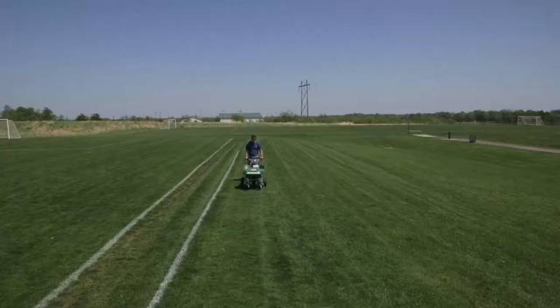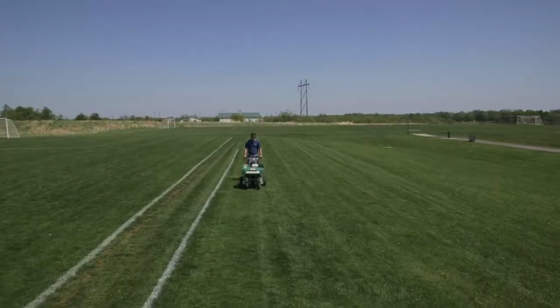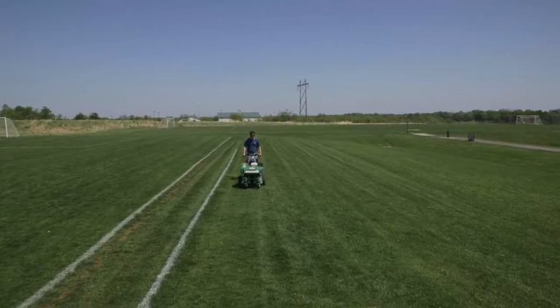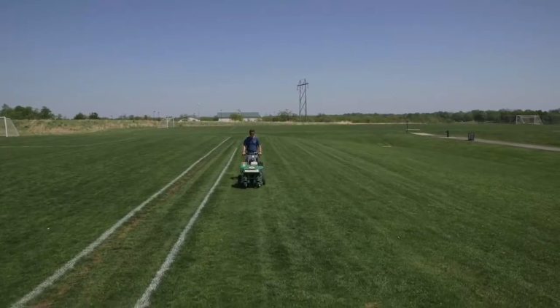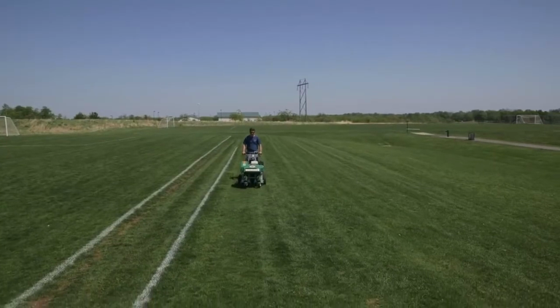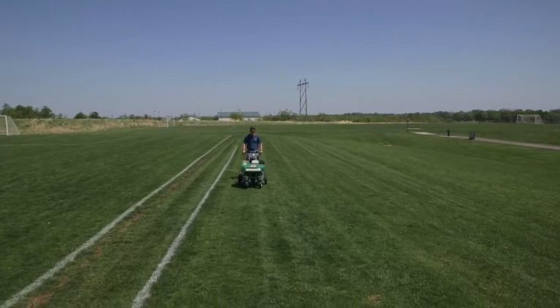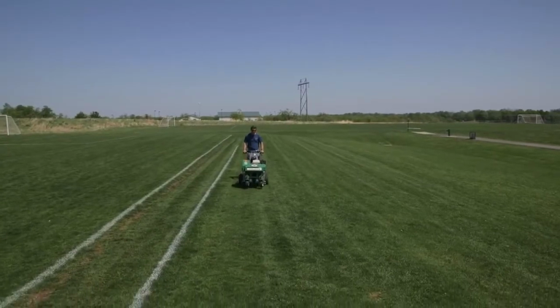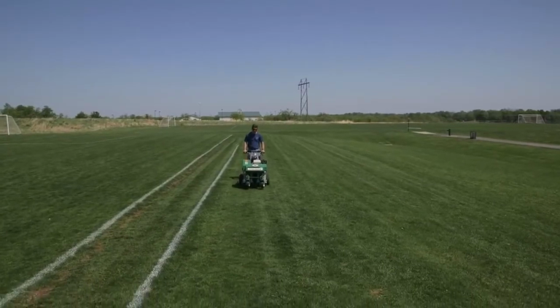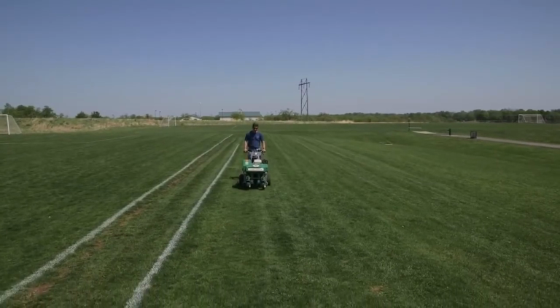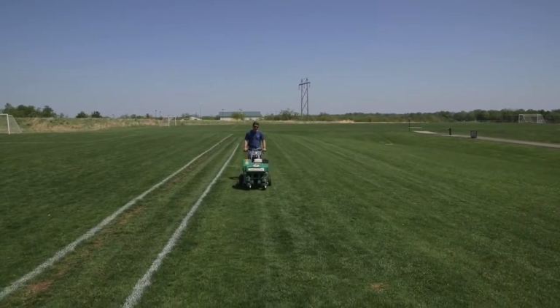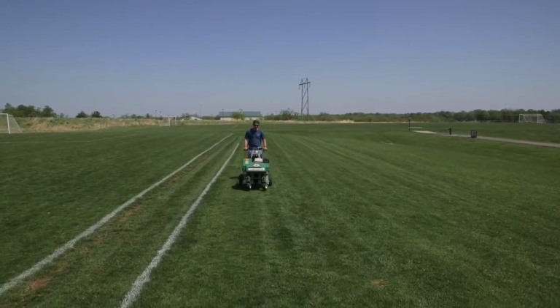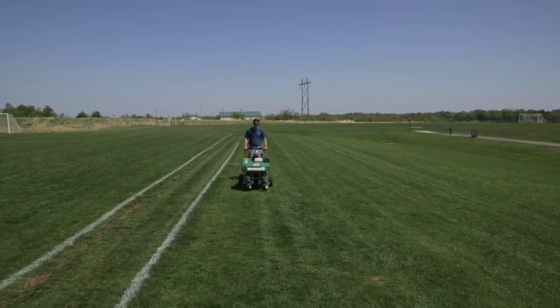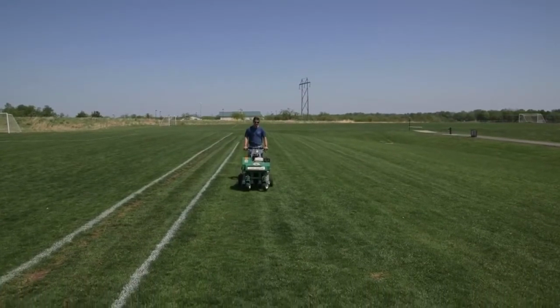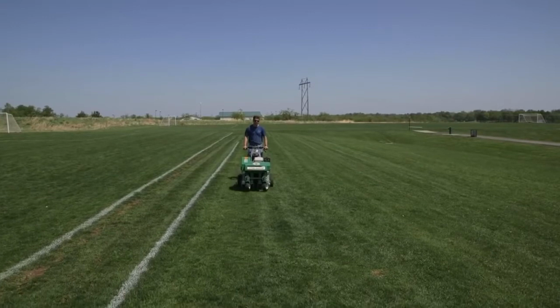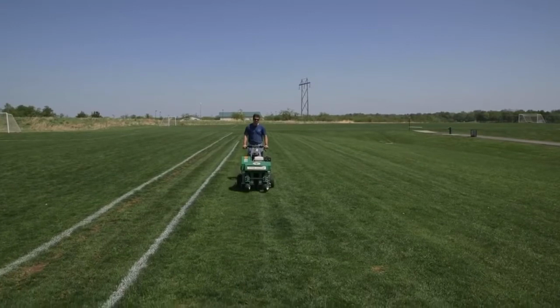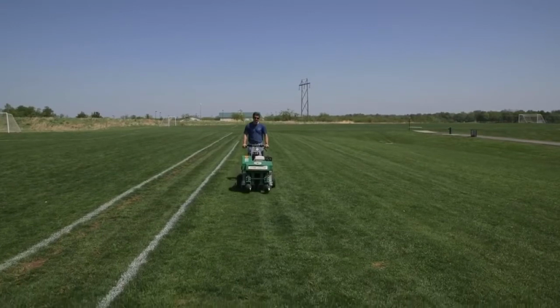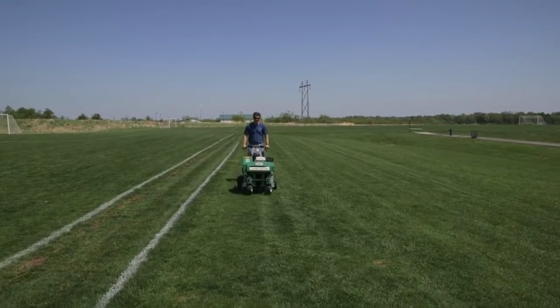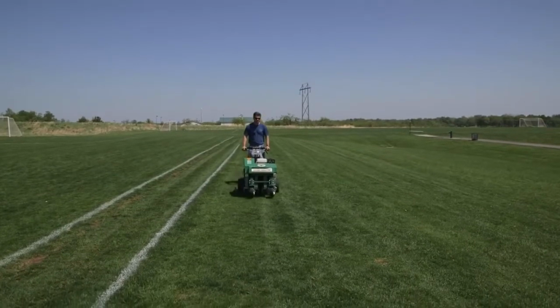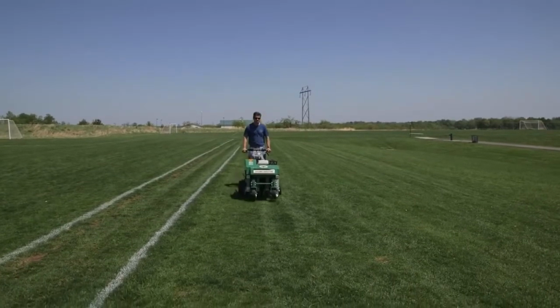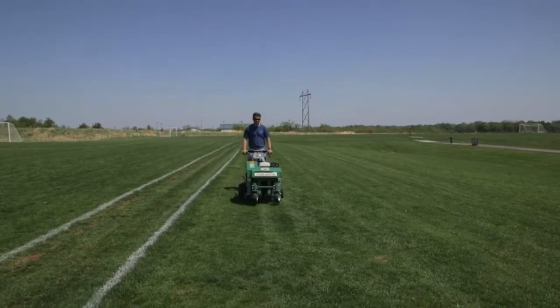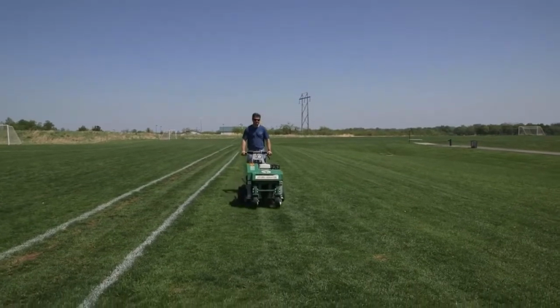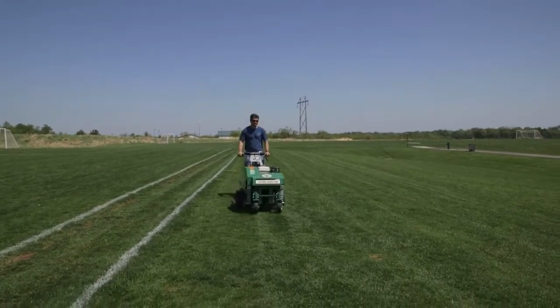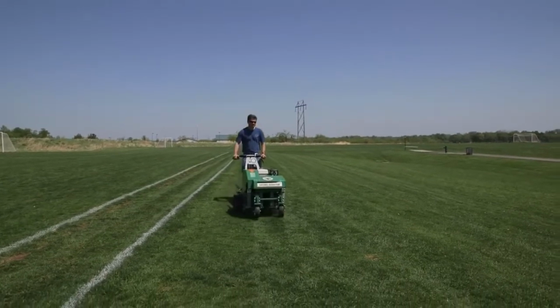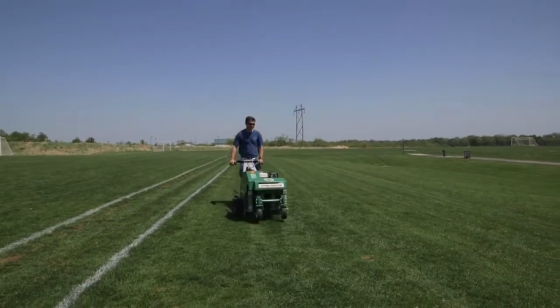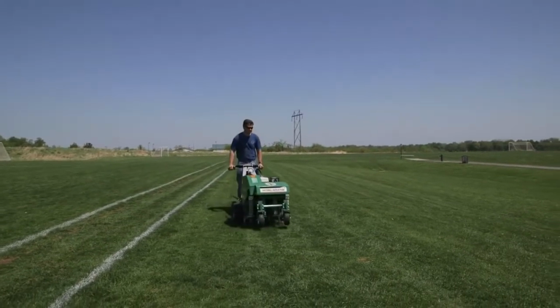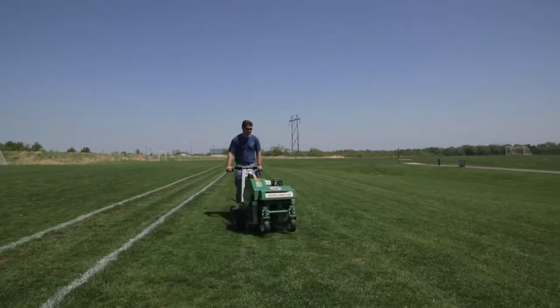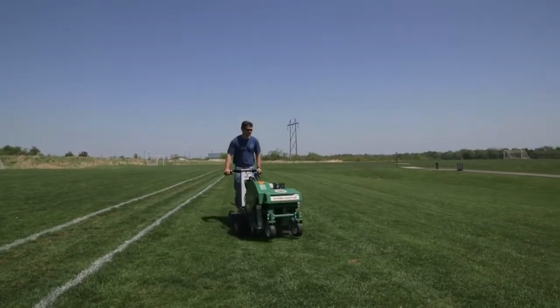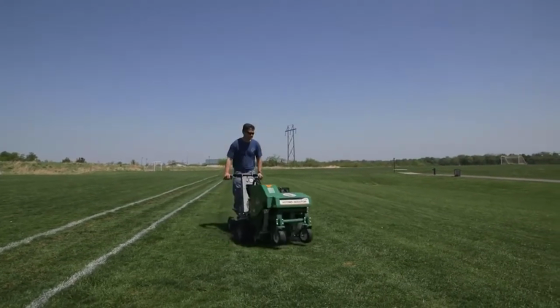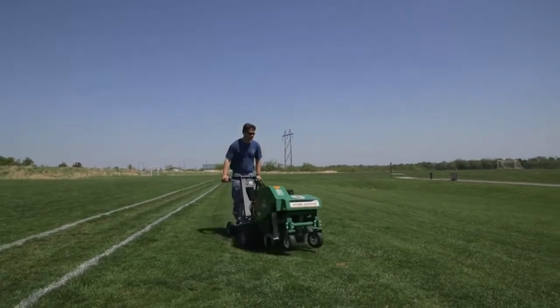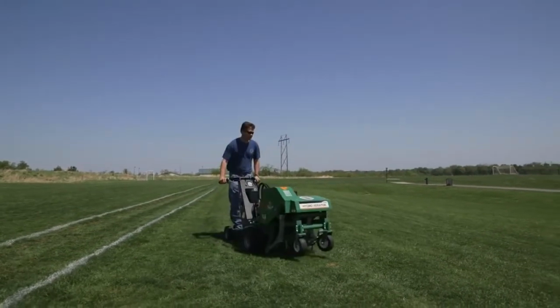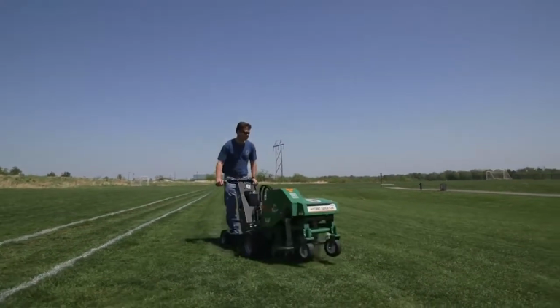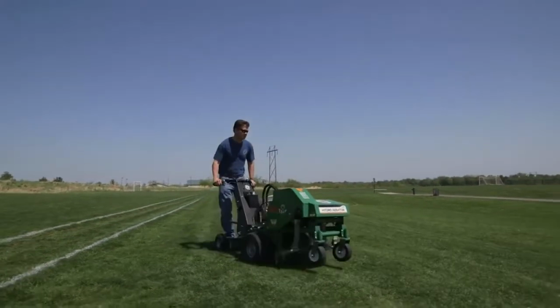And if your job calls for wider area commercial, estate, municipal, or sports turf applications, add a chariot to eliminate walking.